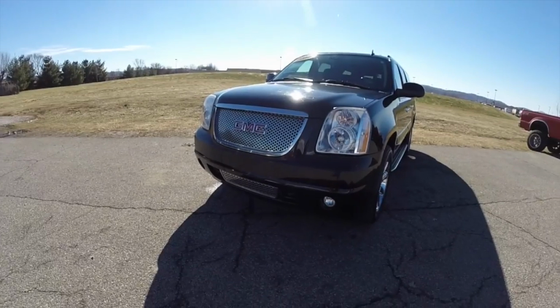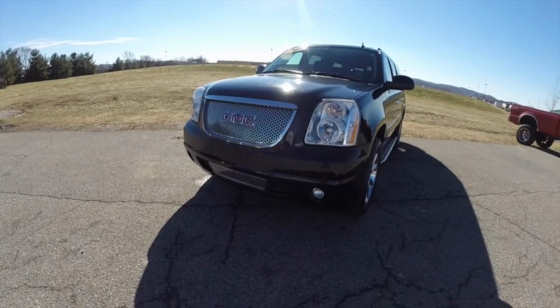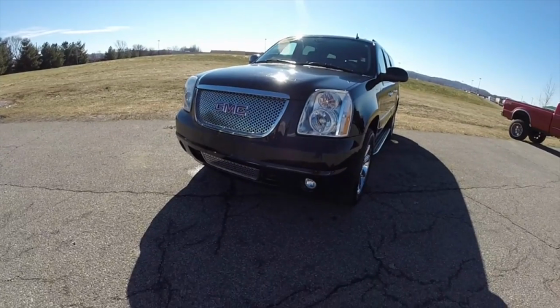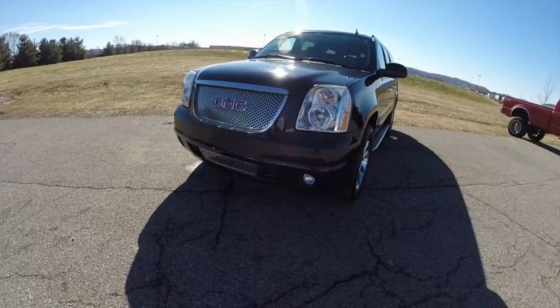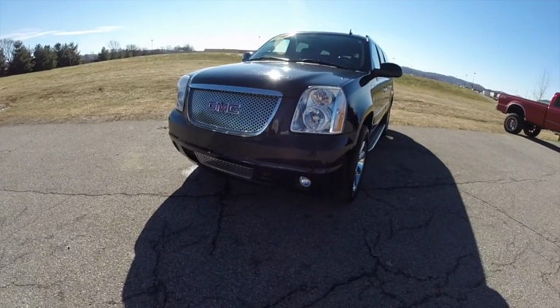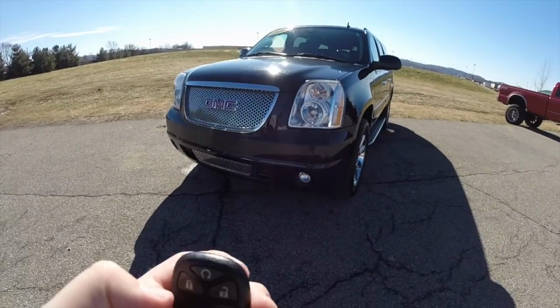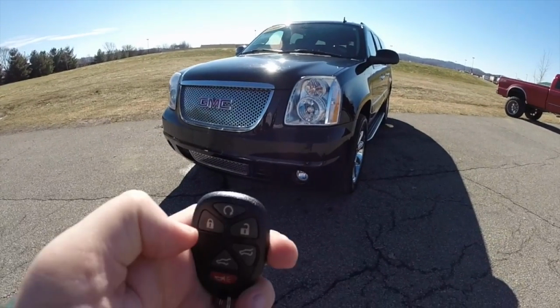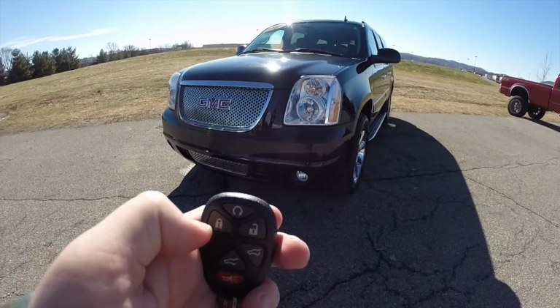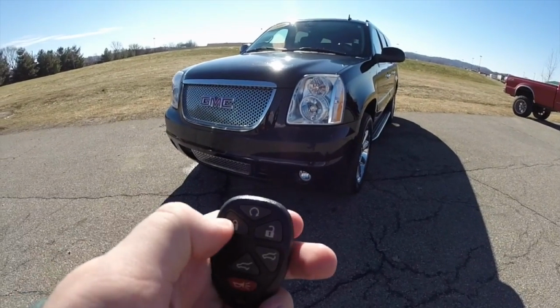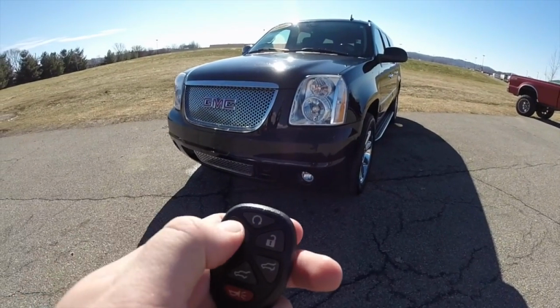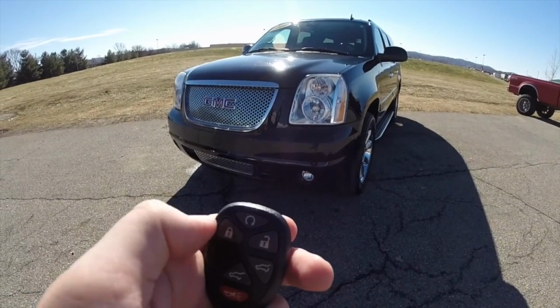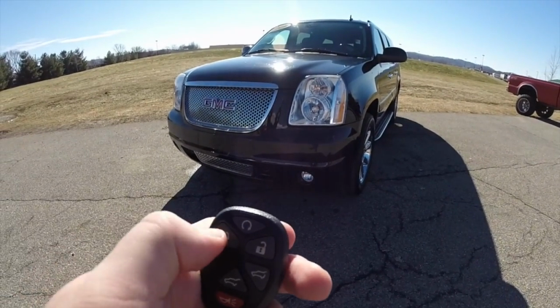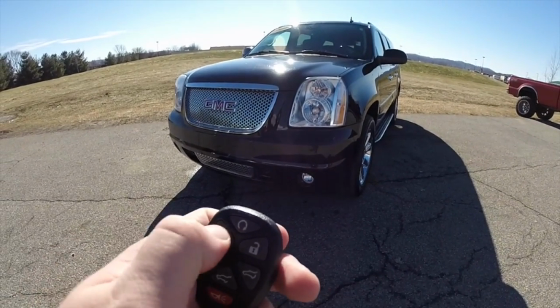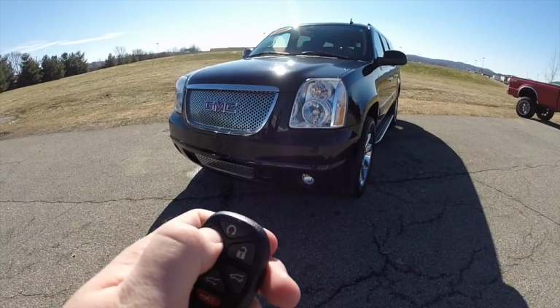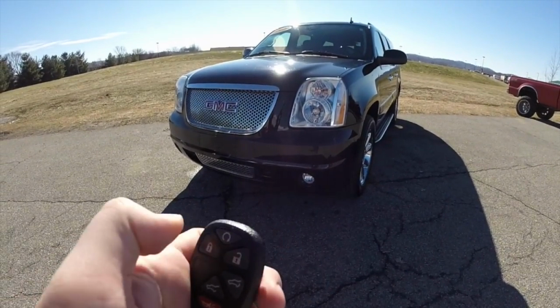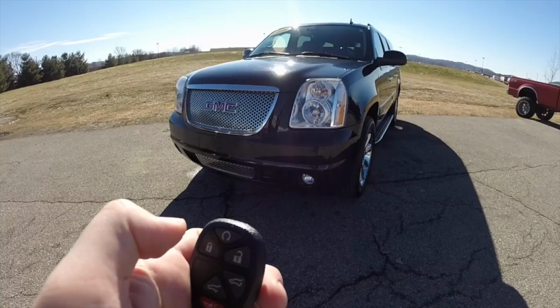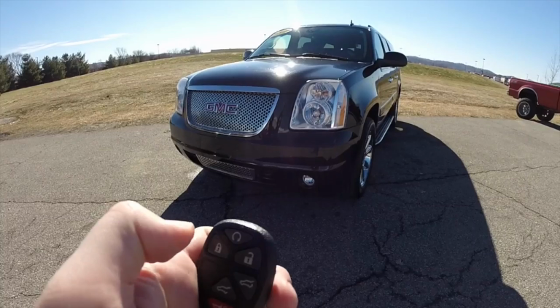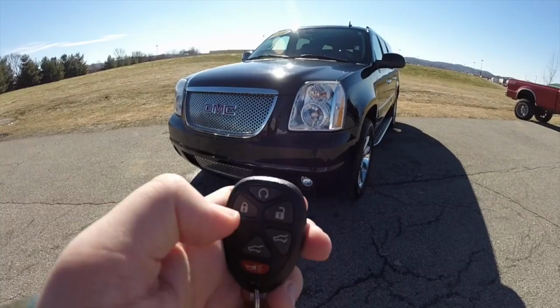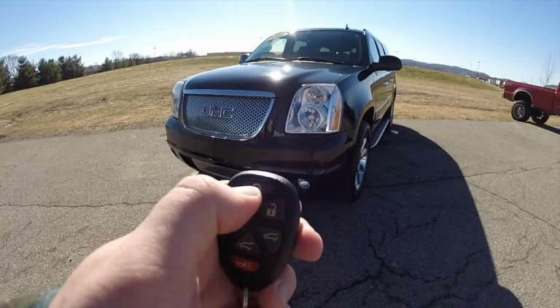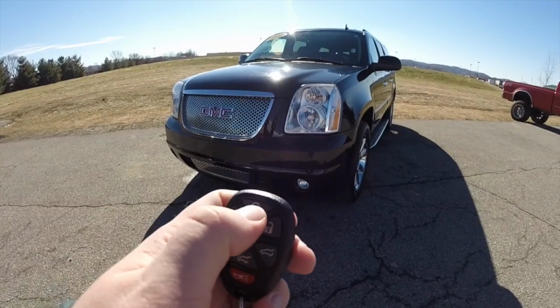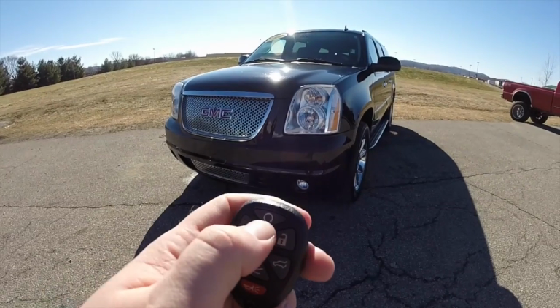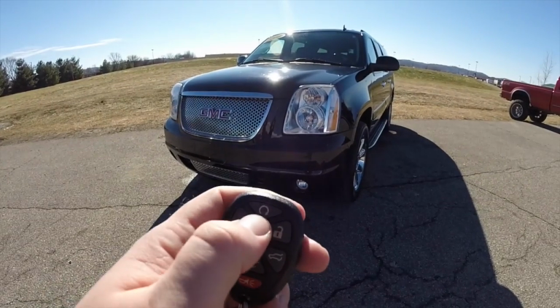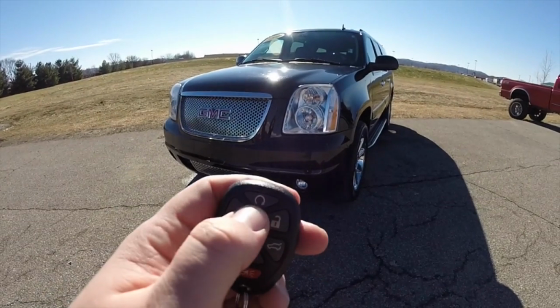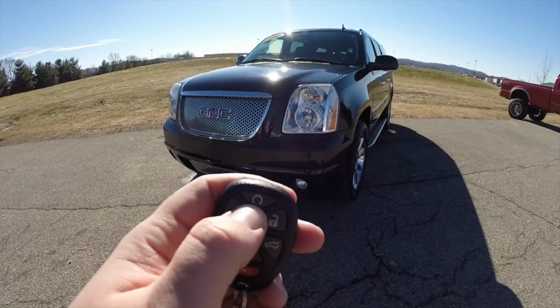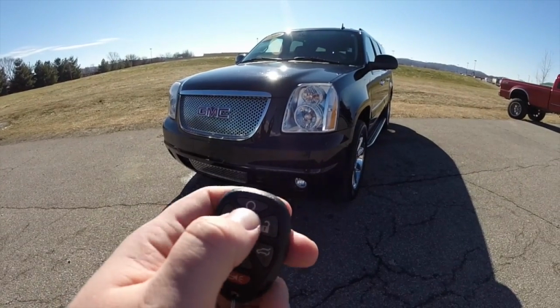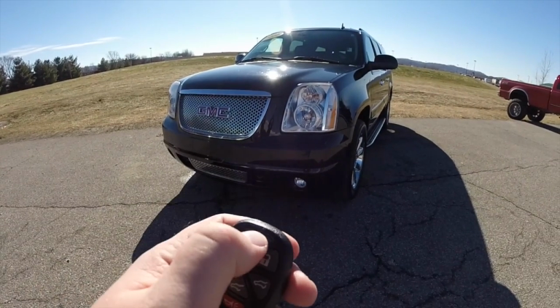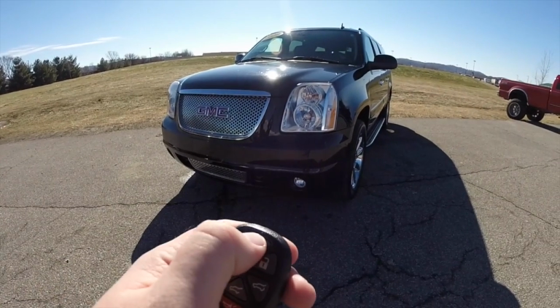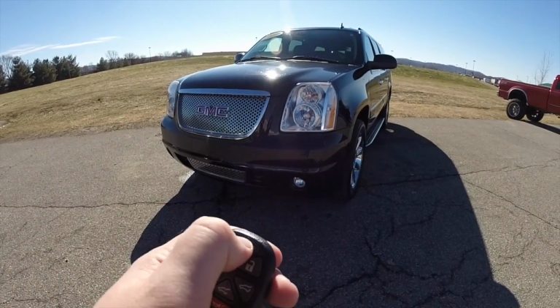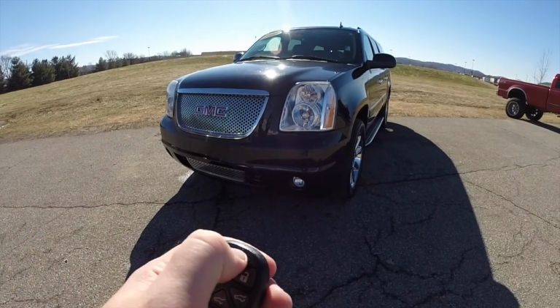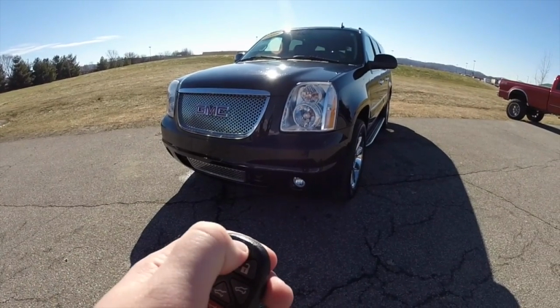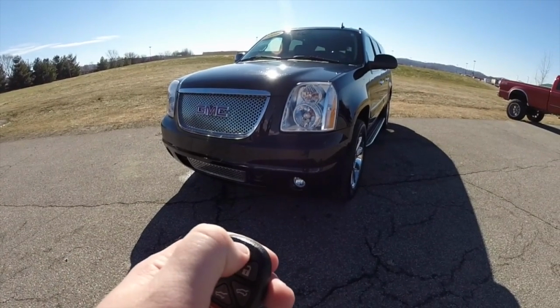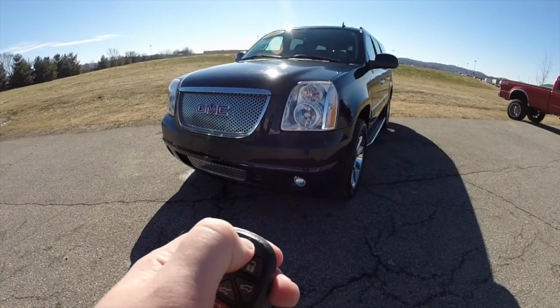To activate the remote start, you first need to lock the vehicle, then press and hold the remote start button for about four seconds.